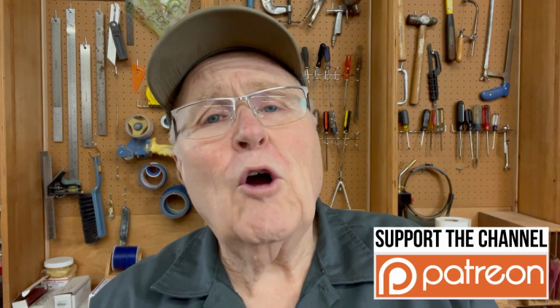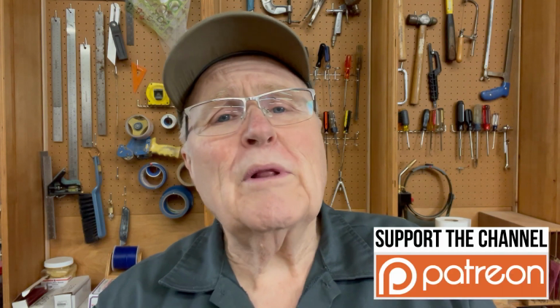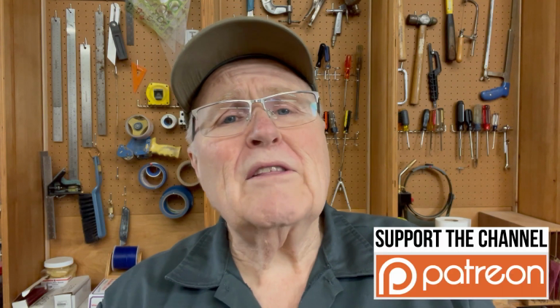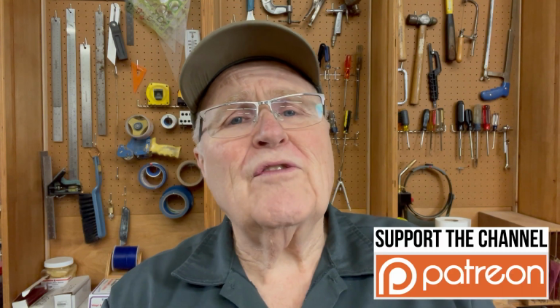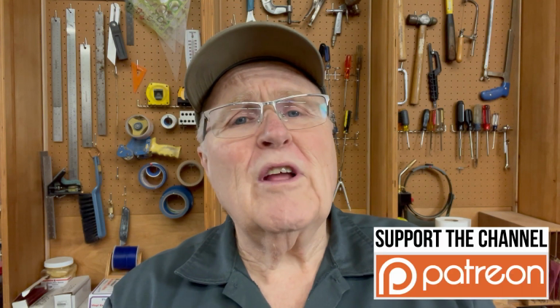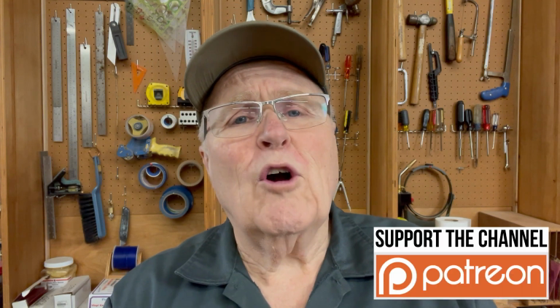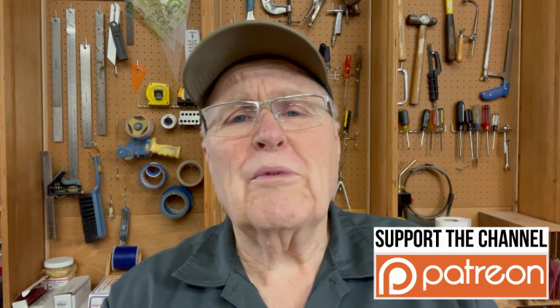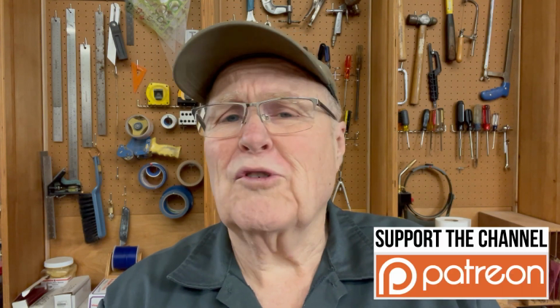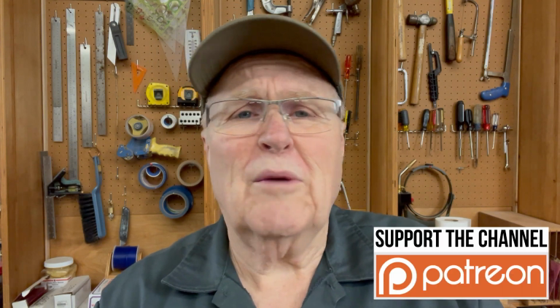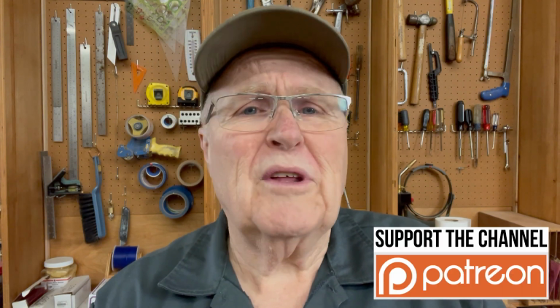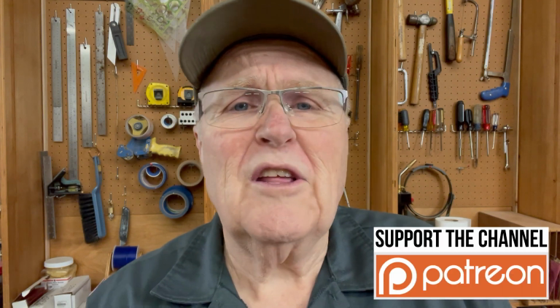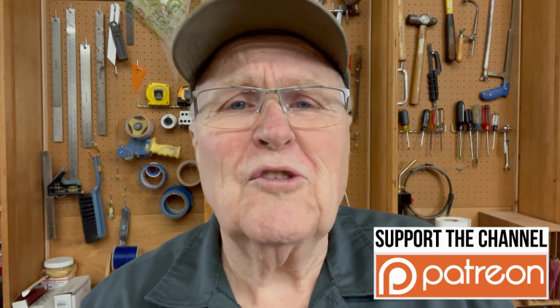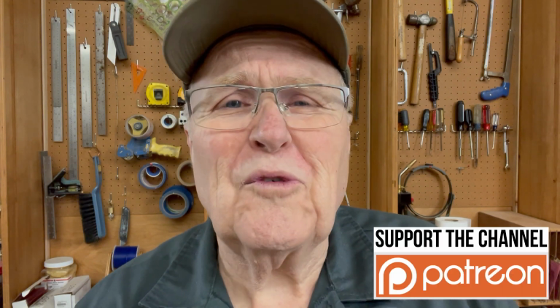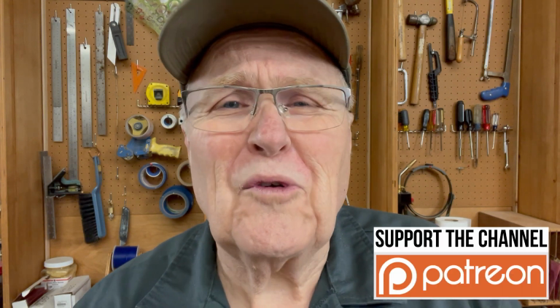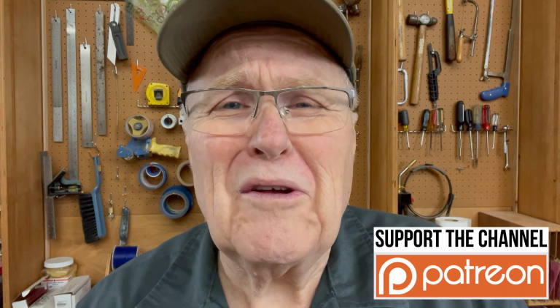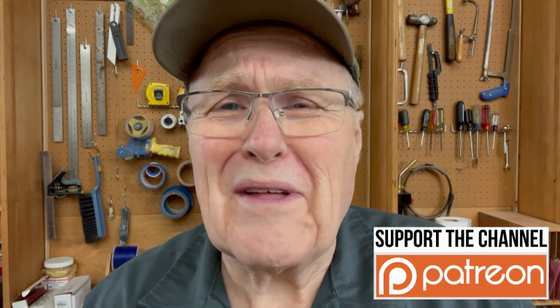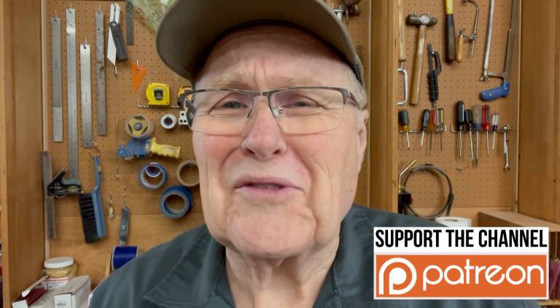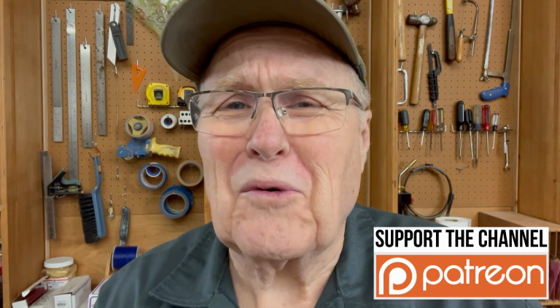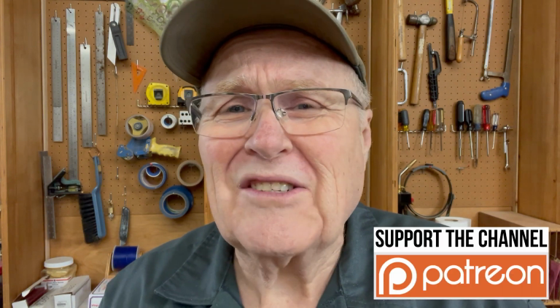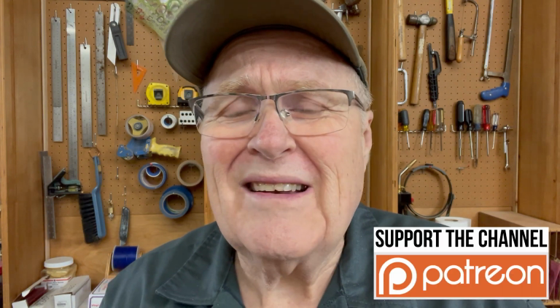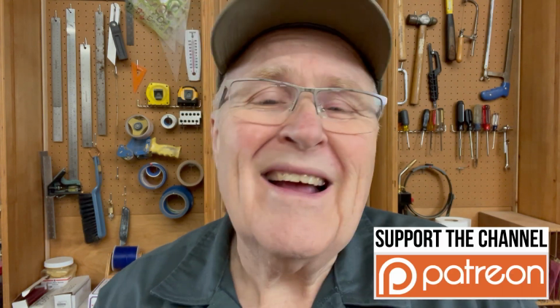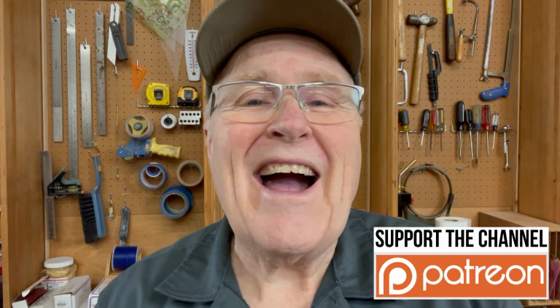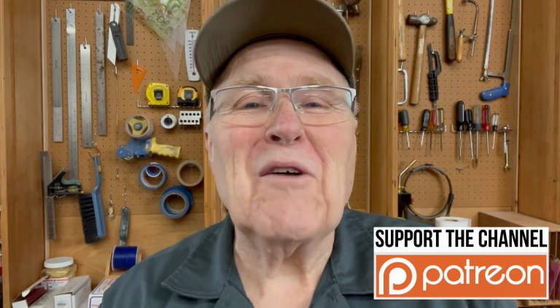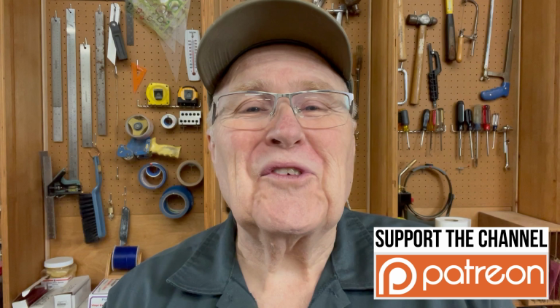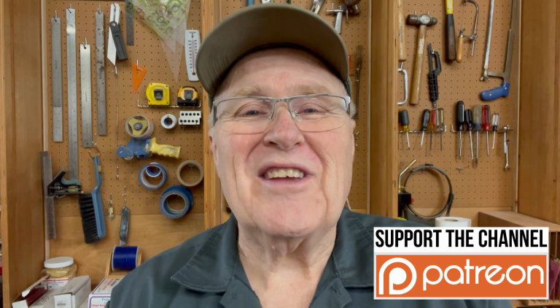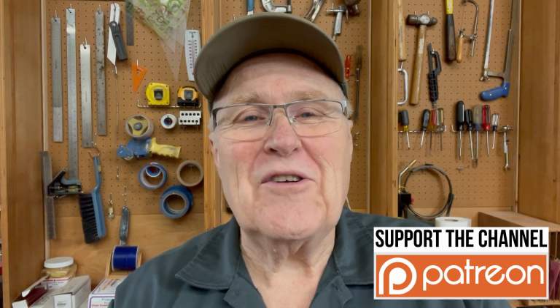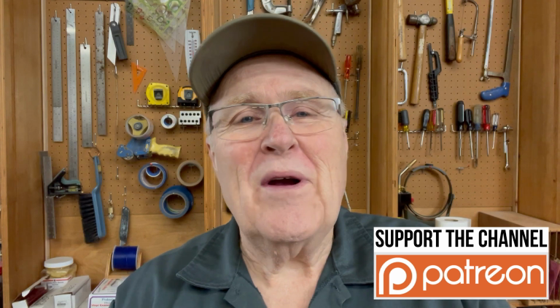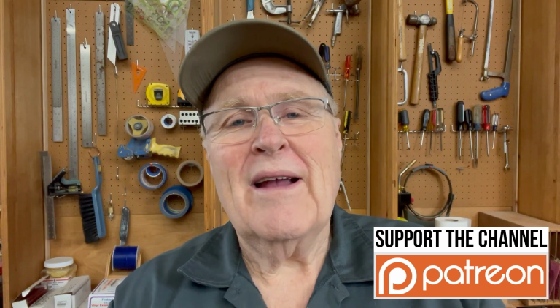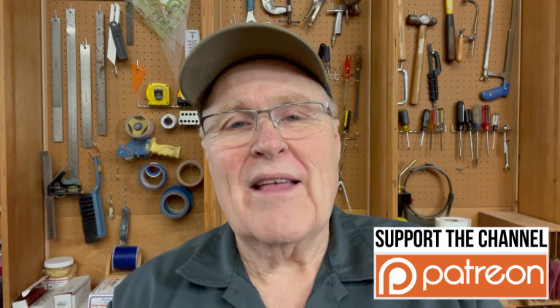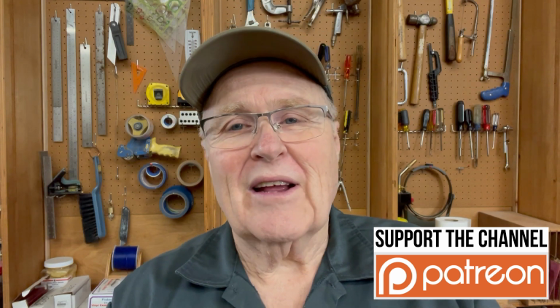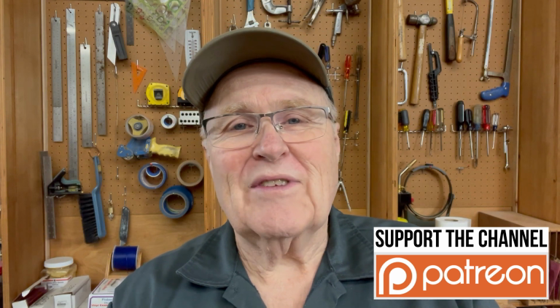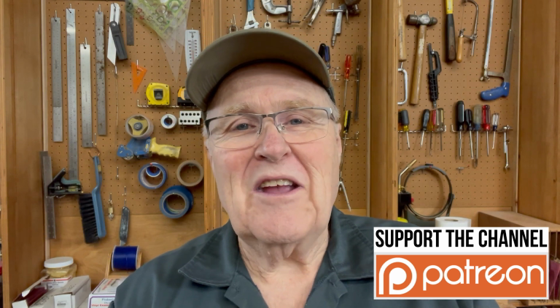I hope you liked this video. I hope there was something in it useful for you. Thanks for watching — I will see you in the next video.